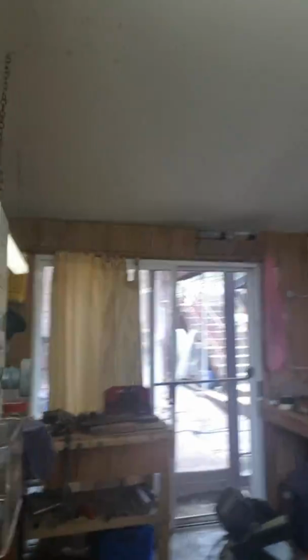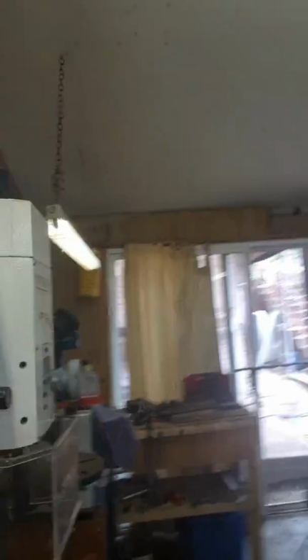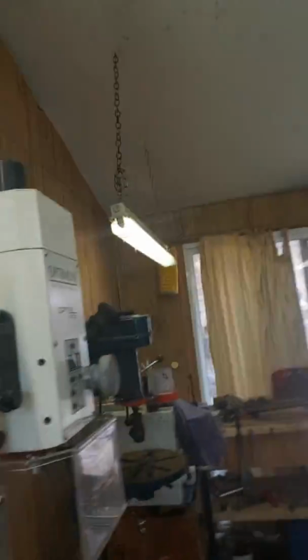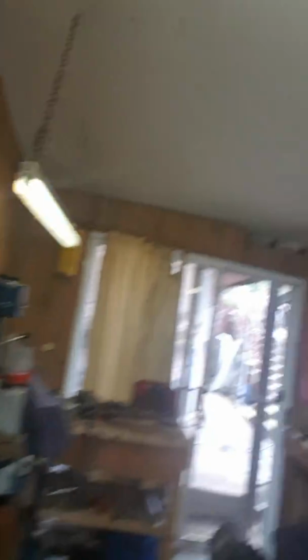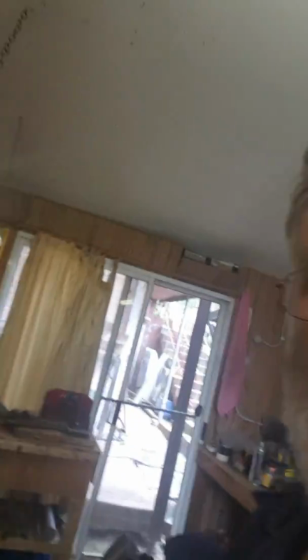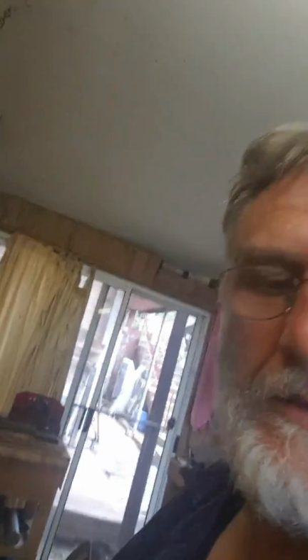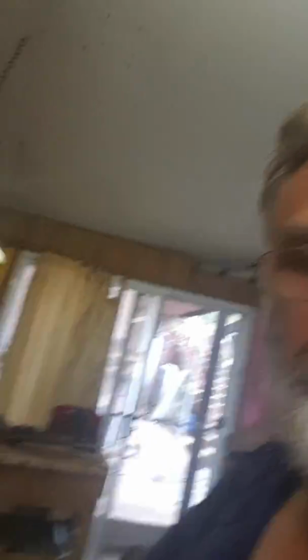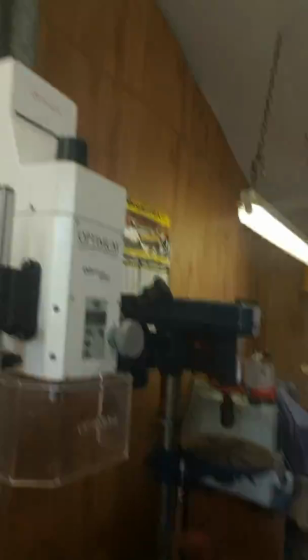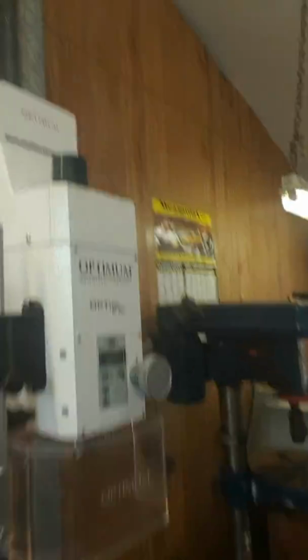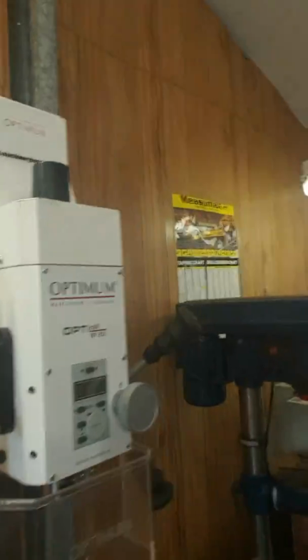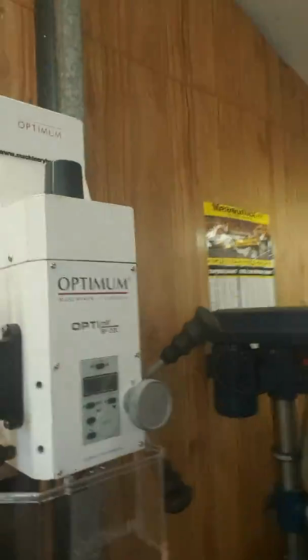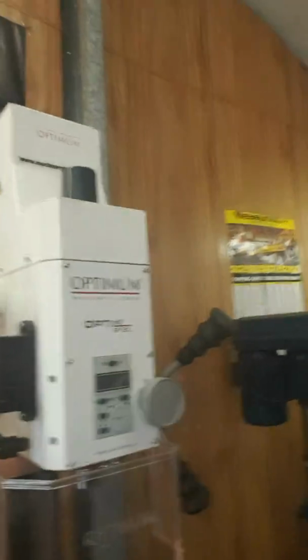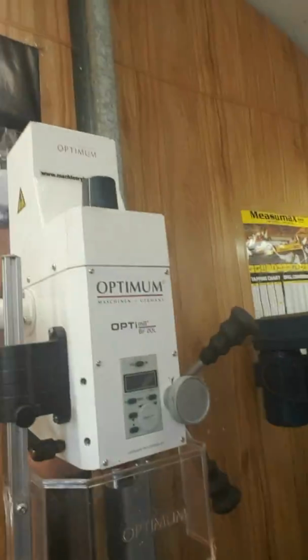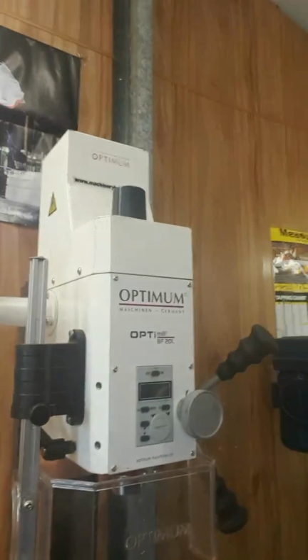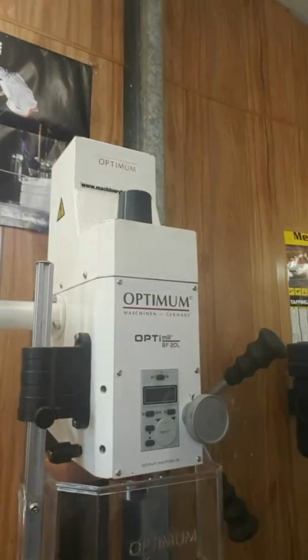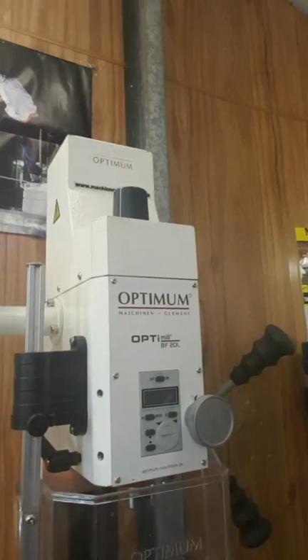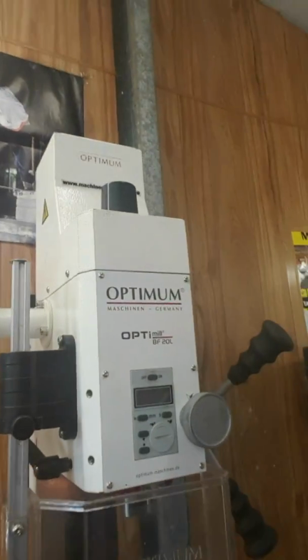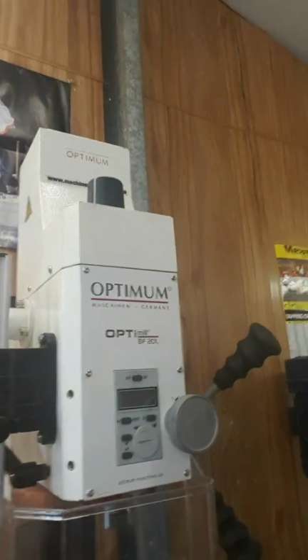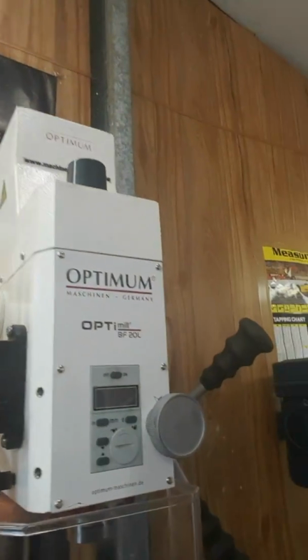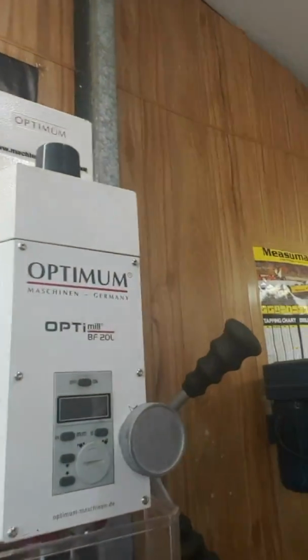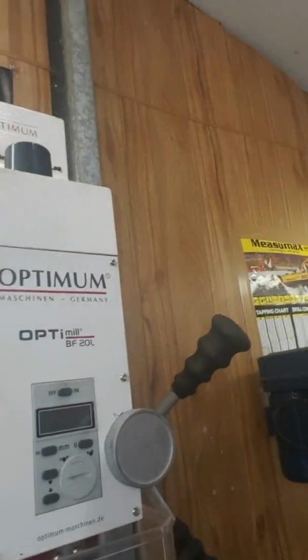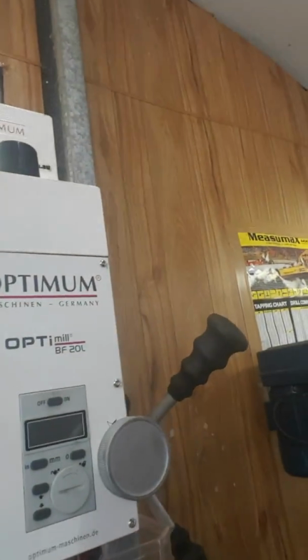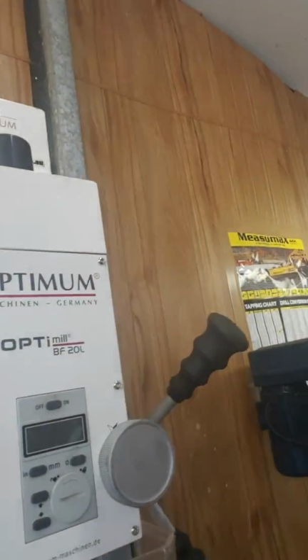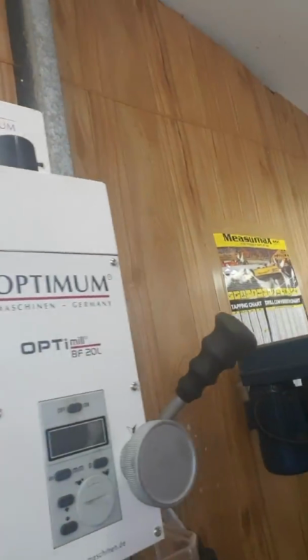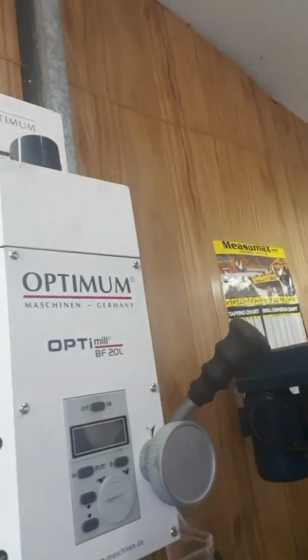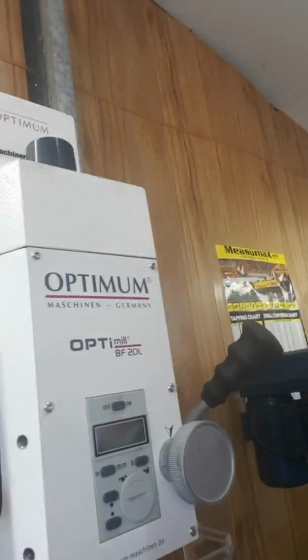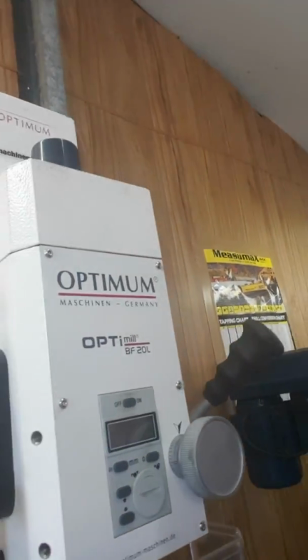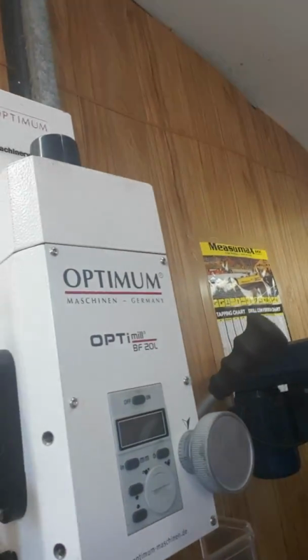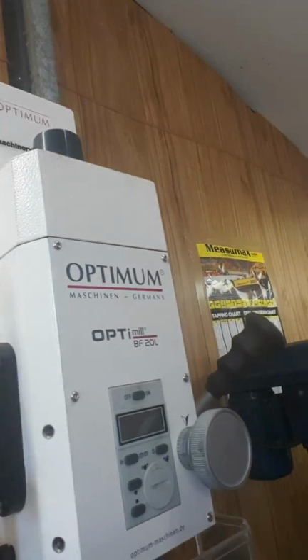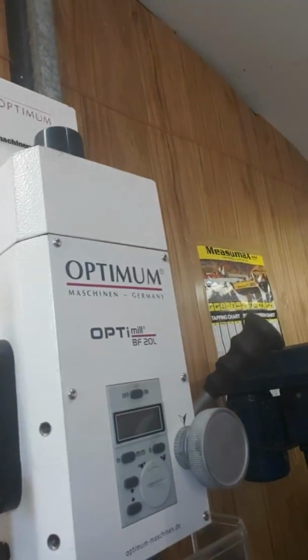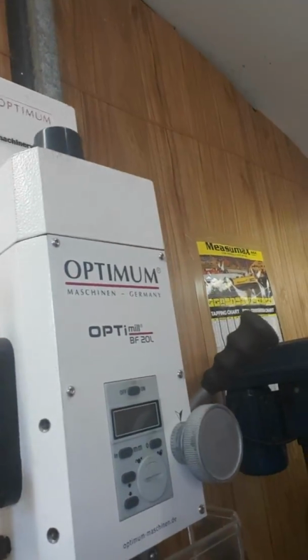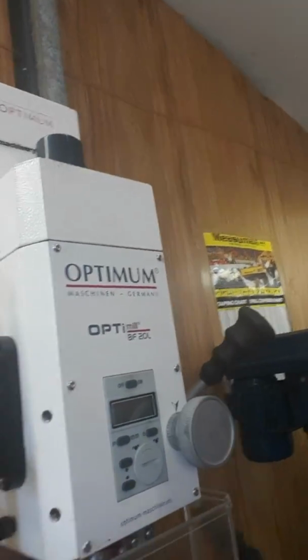By the way, this is an Optimum BF 20 milling machine.